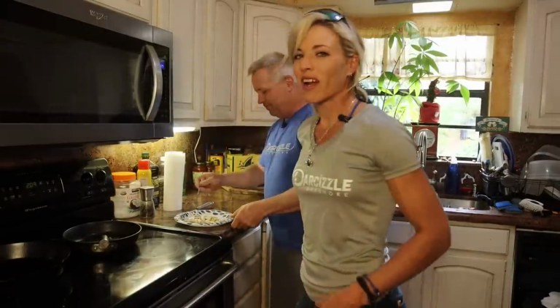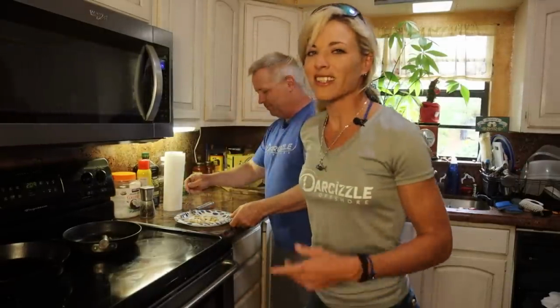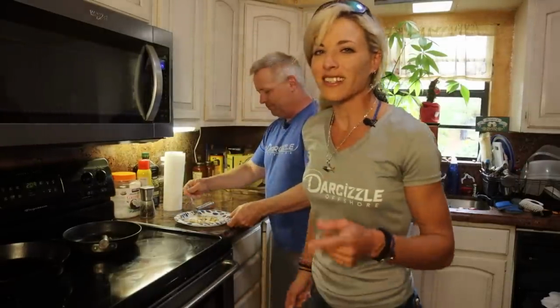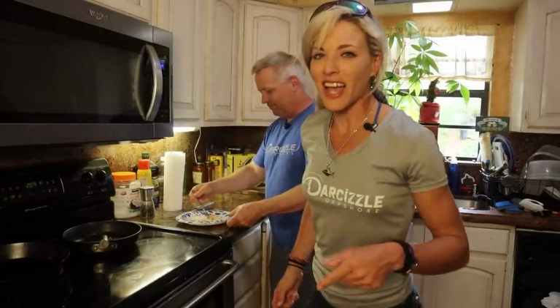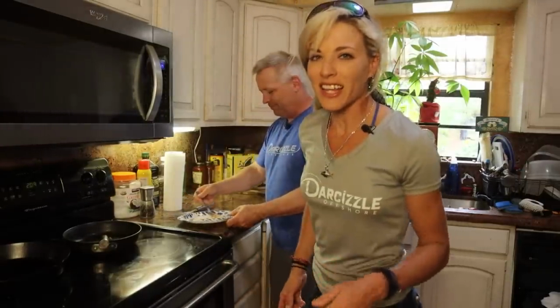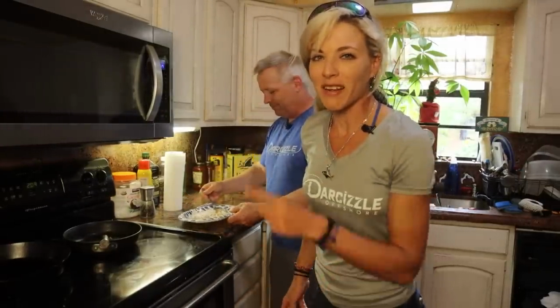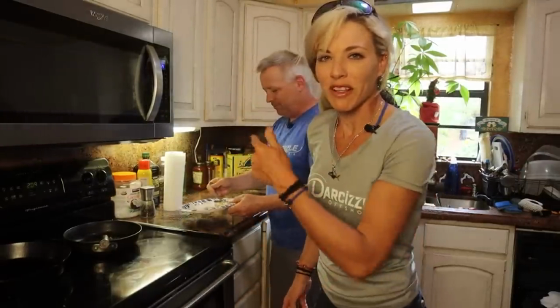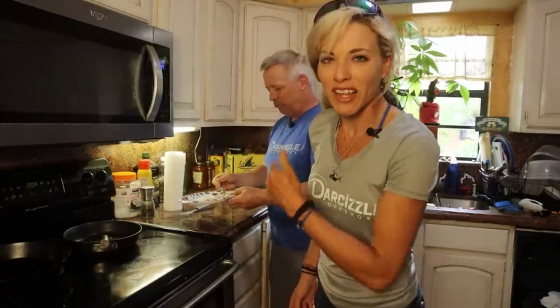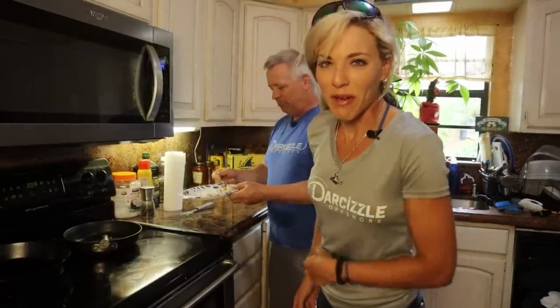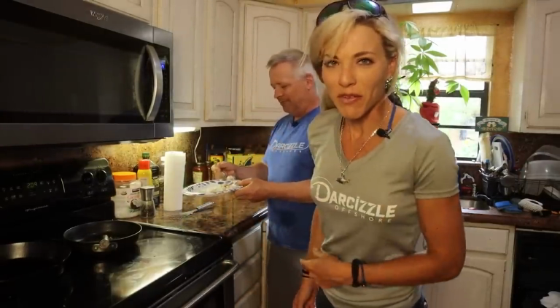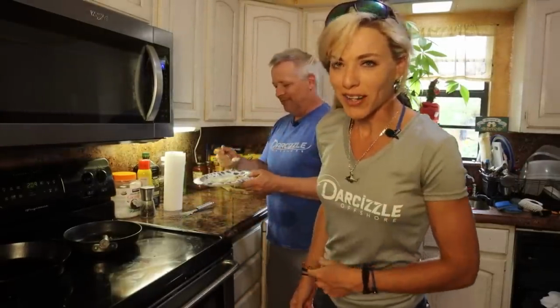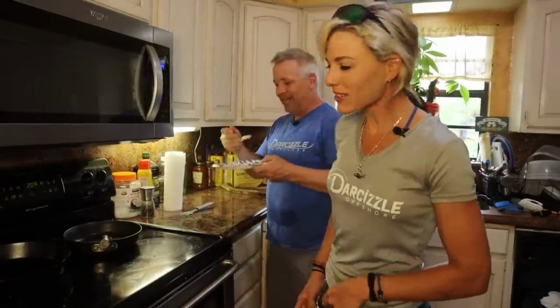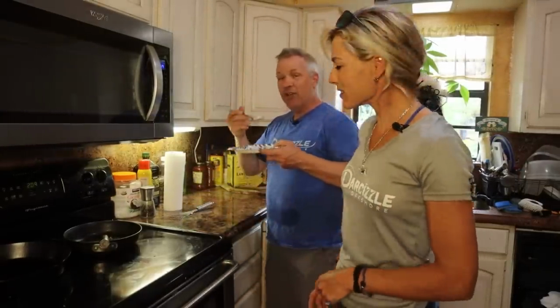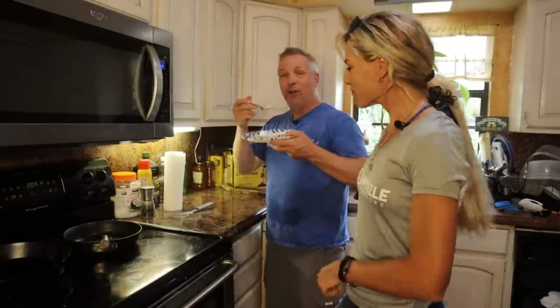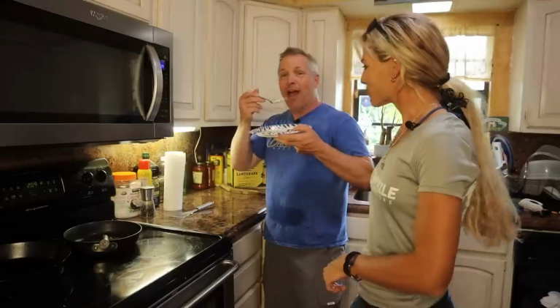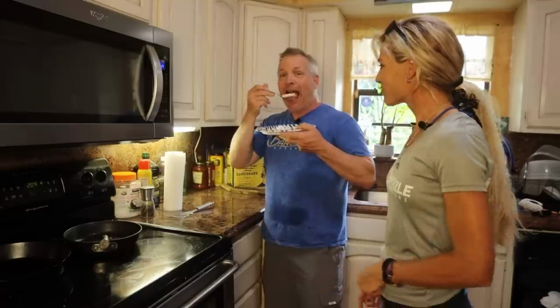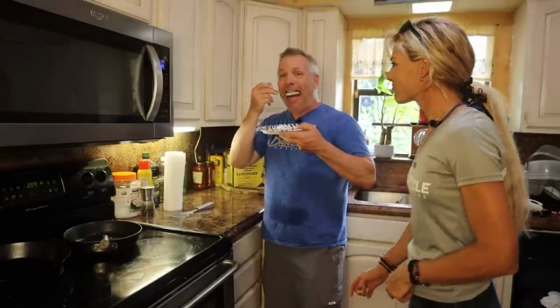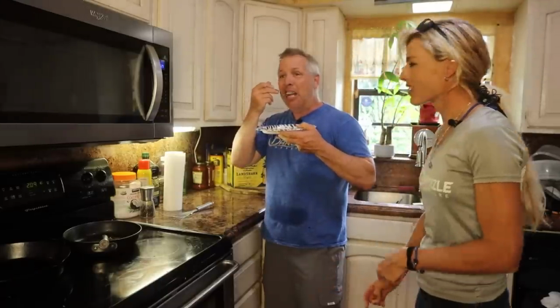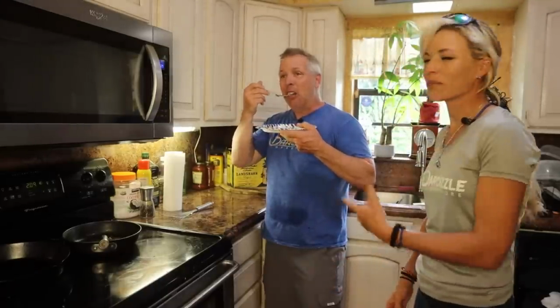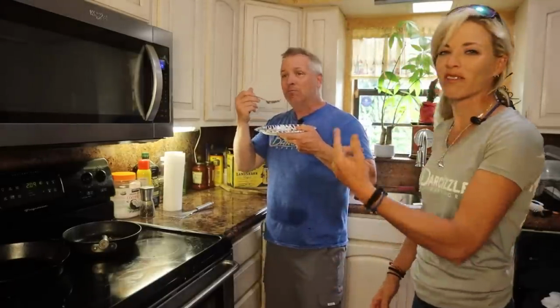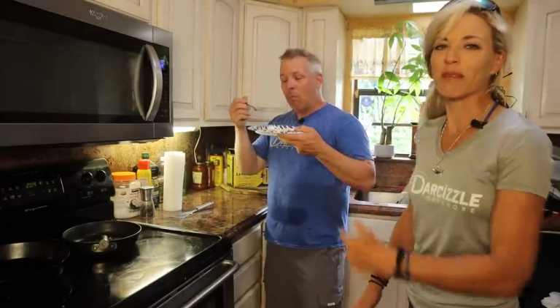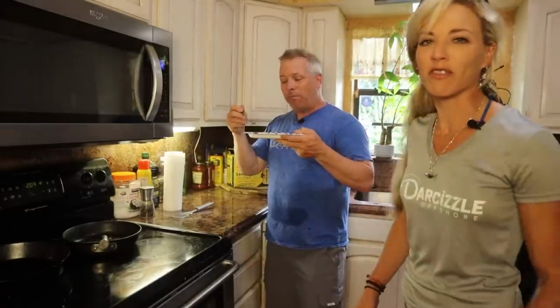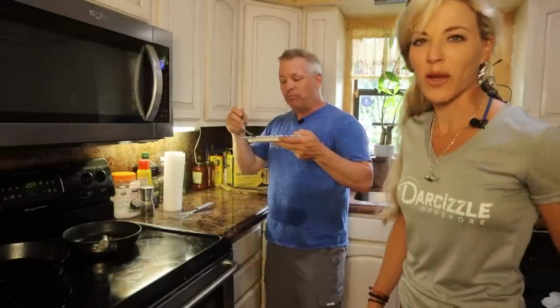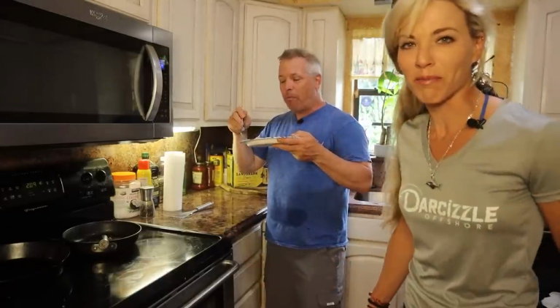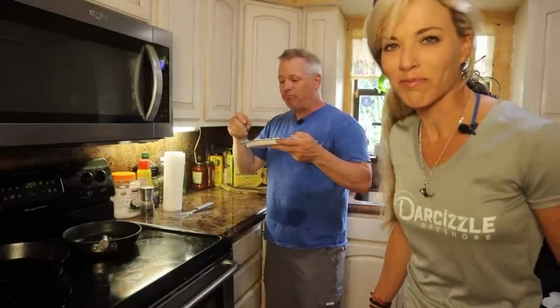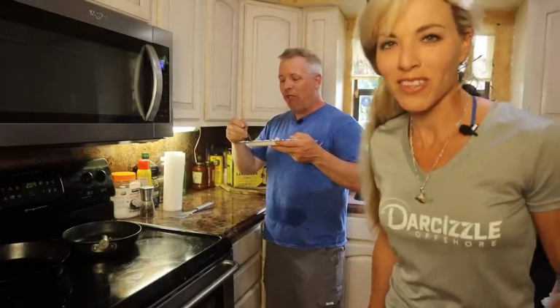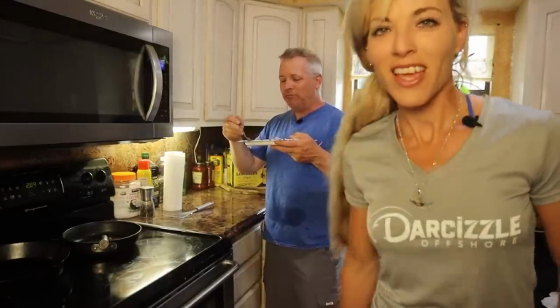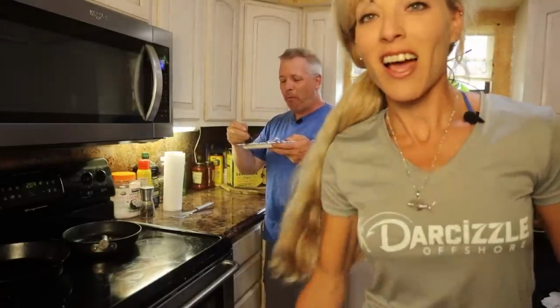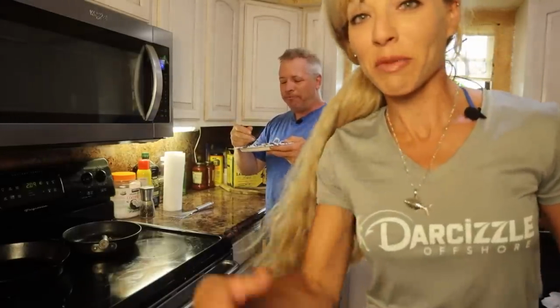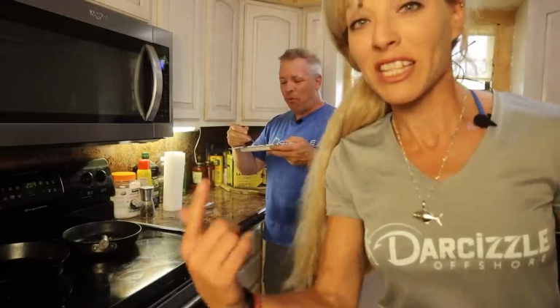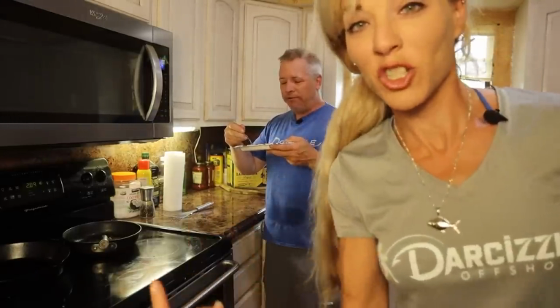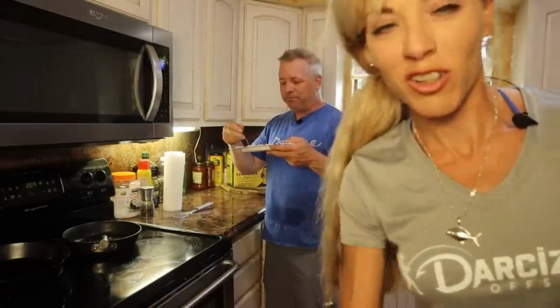Brian's on a diet so we'll let him have the rest — perfect meal for him. I'm going to eat the junk.